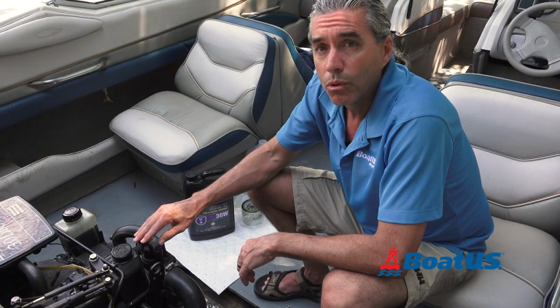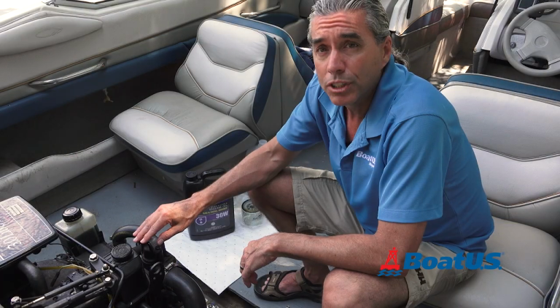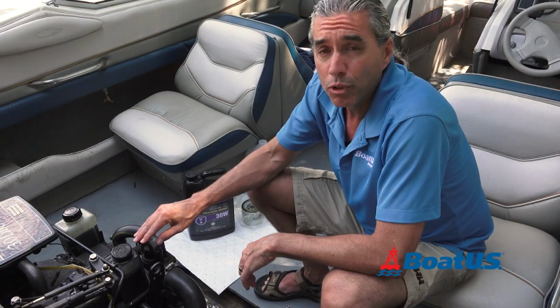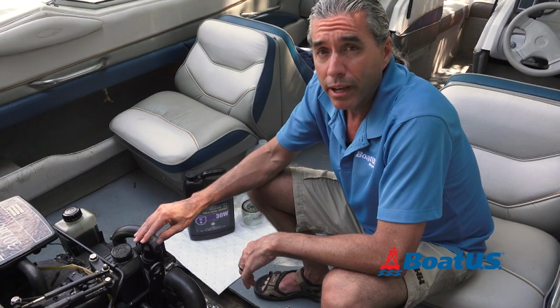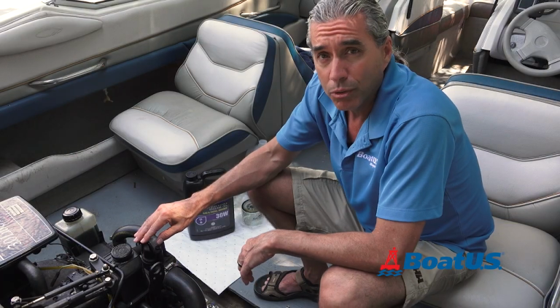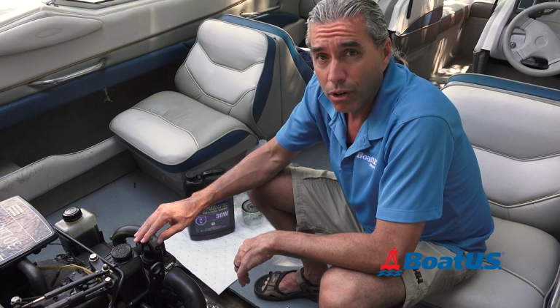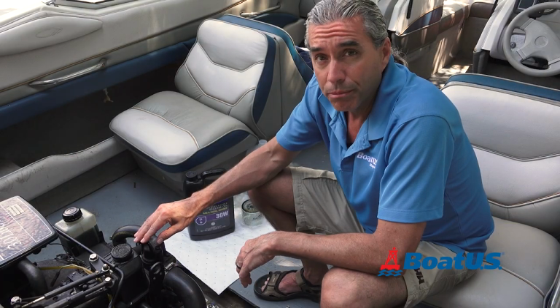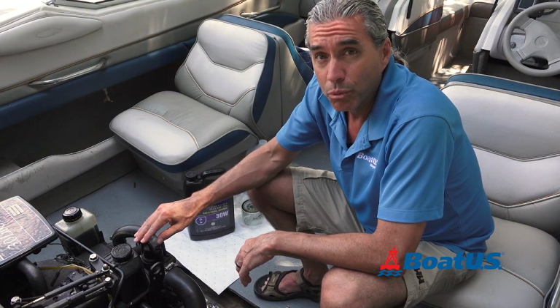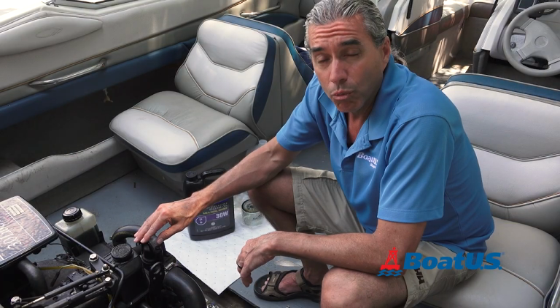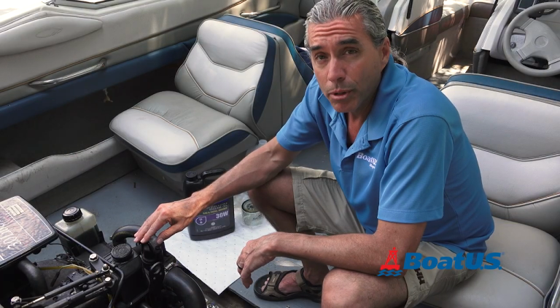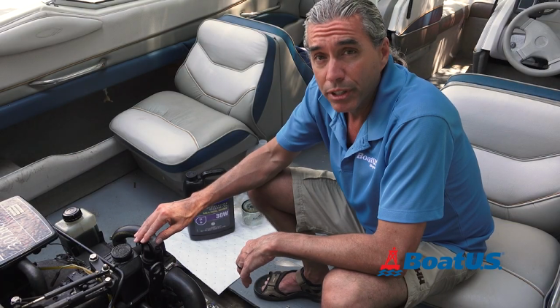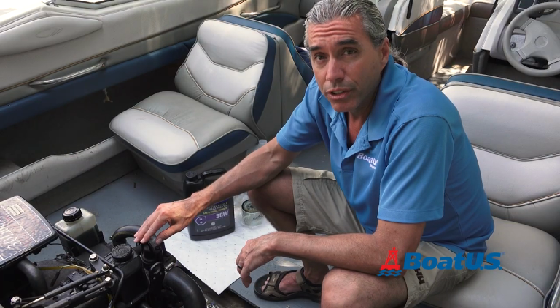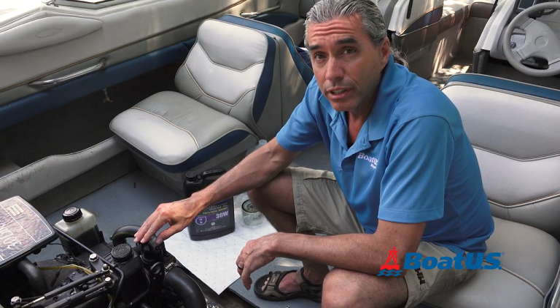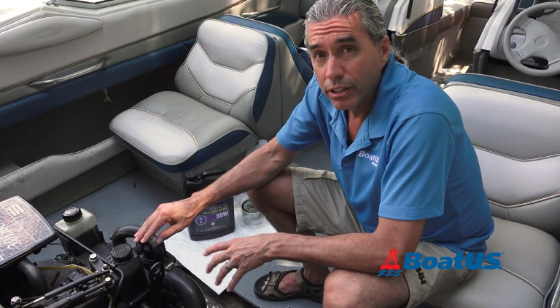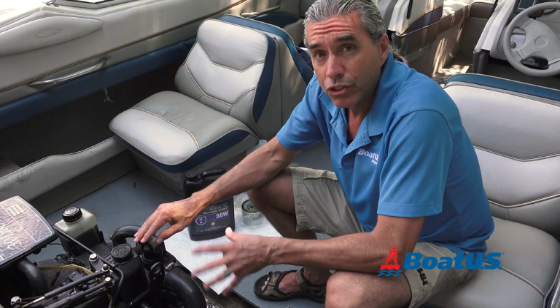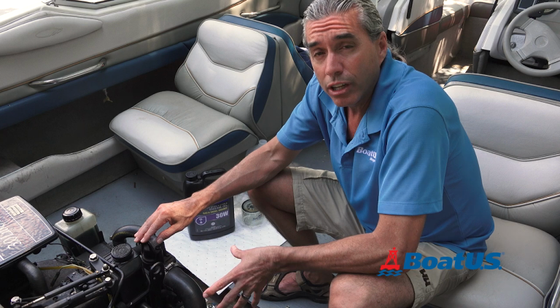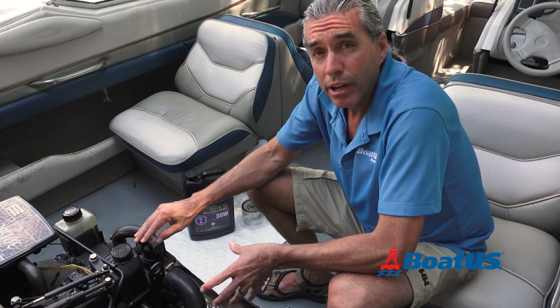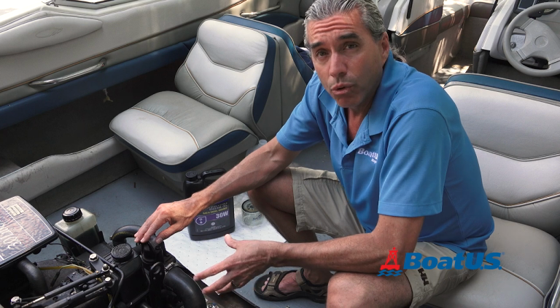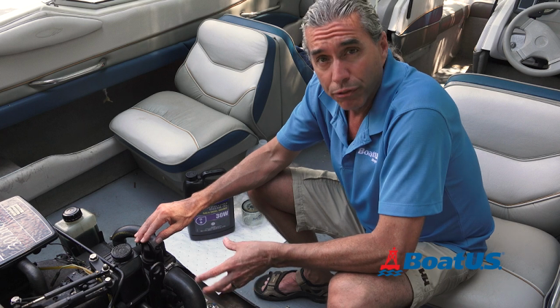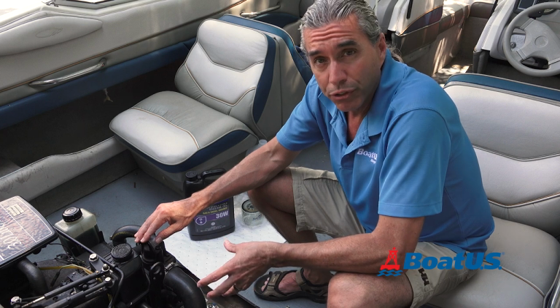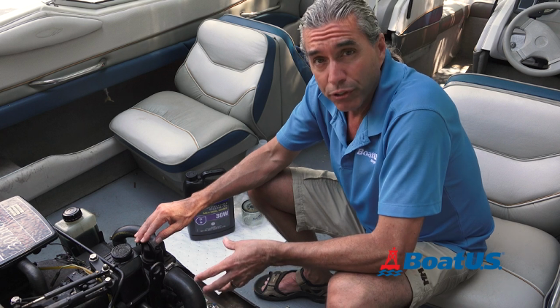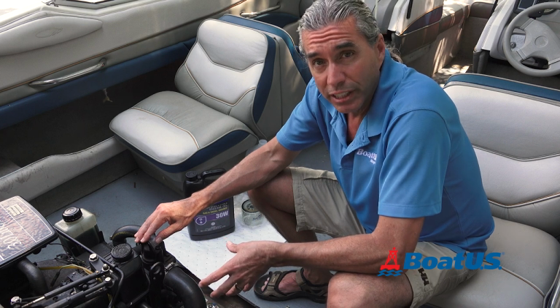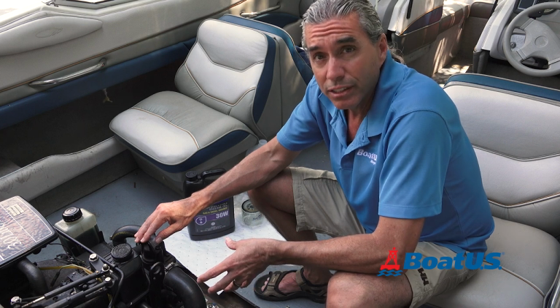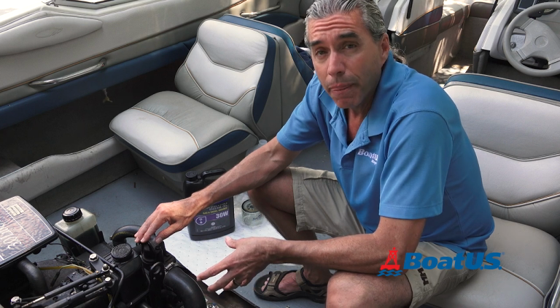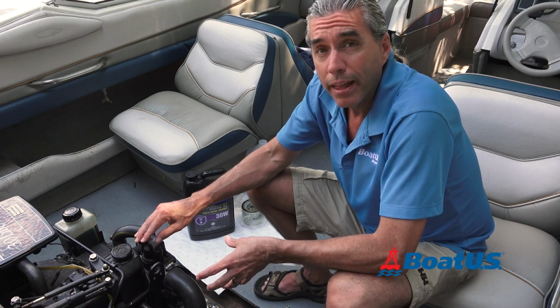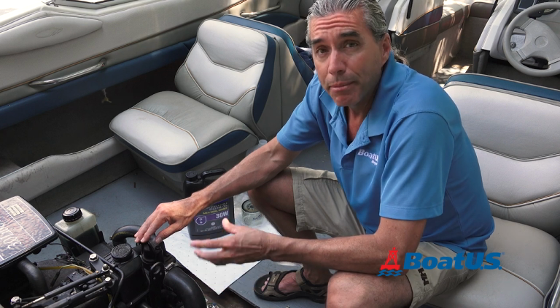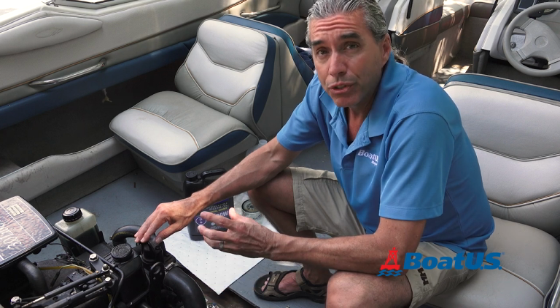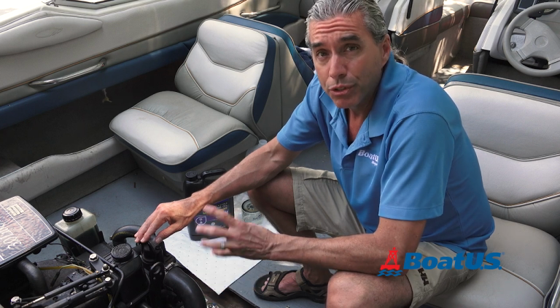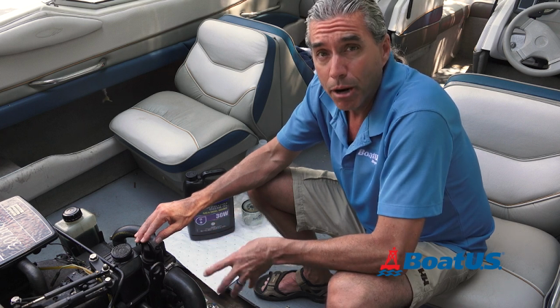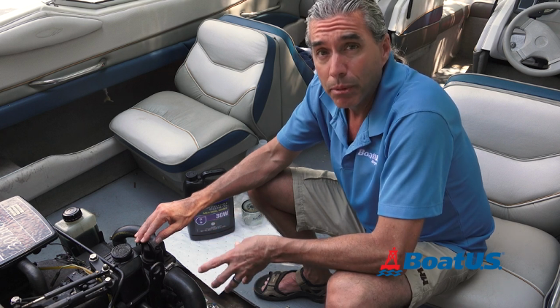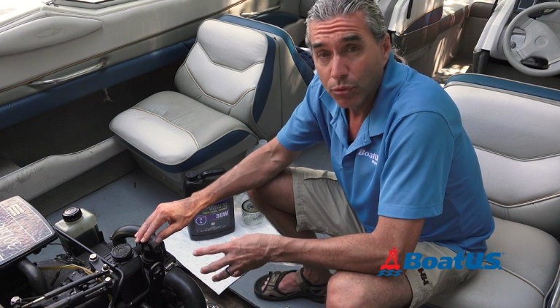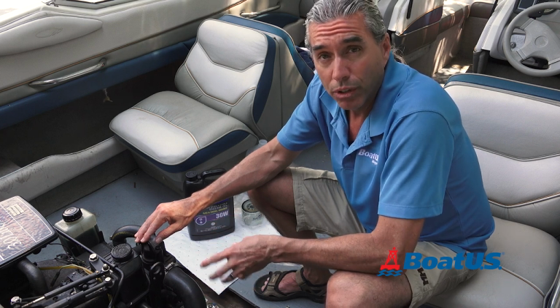Once the boat's back in the water, you'll want to warm up the engine, check around the oil filter for leaks, and make sure there's a proper amount of oil.